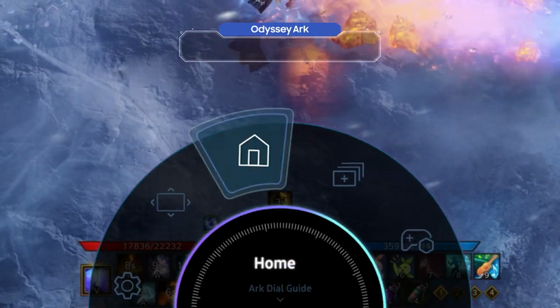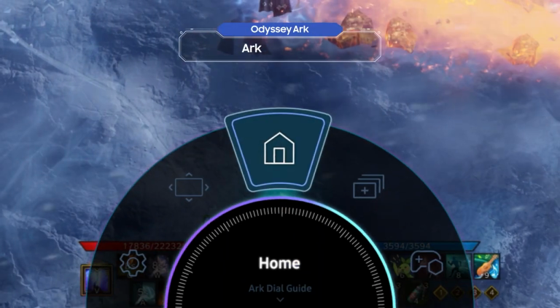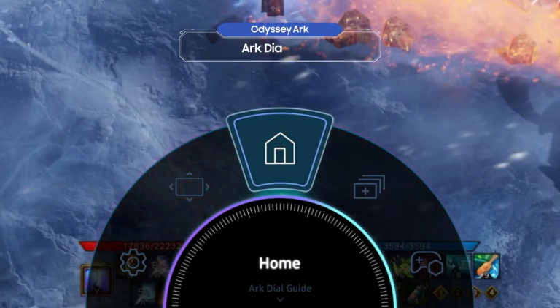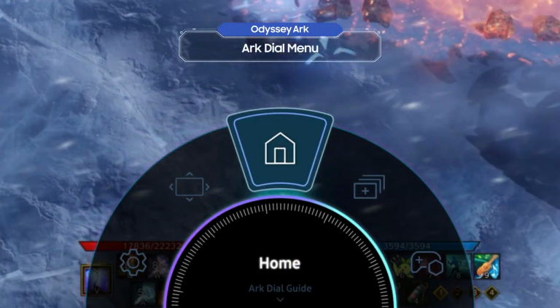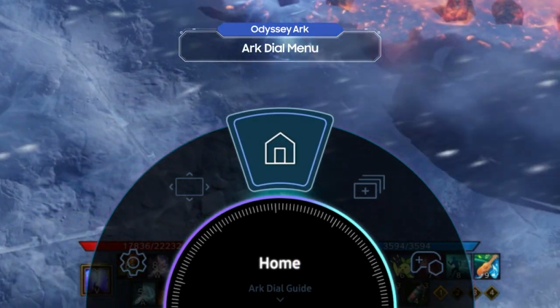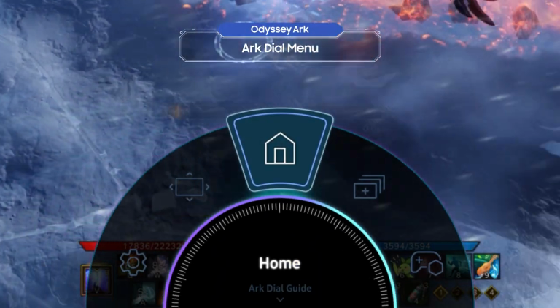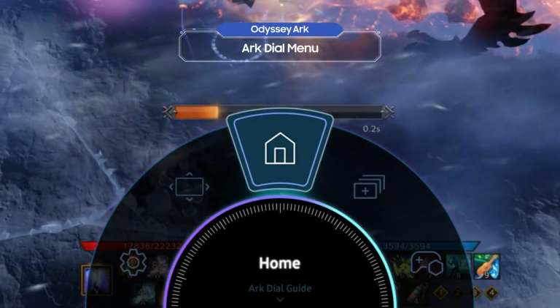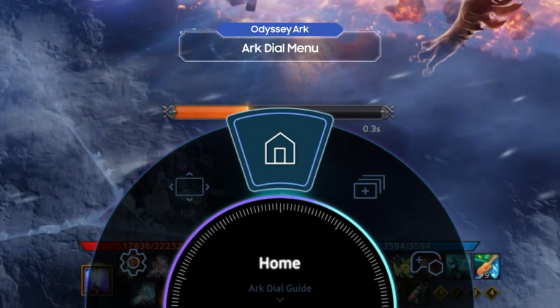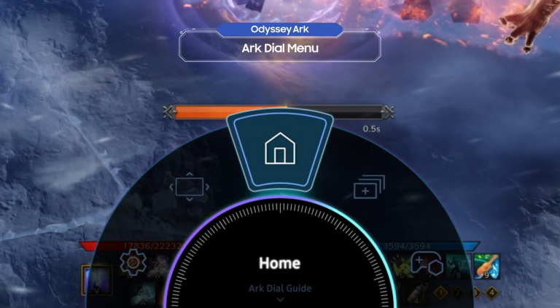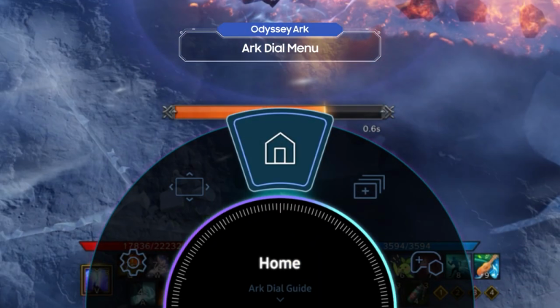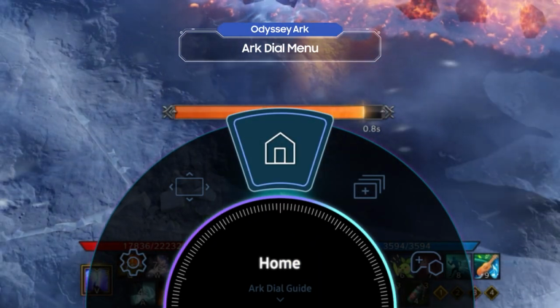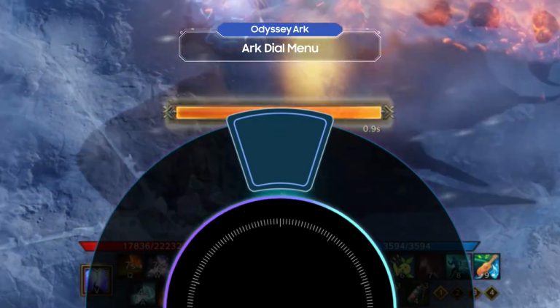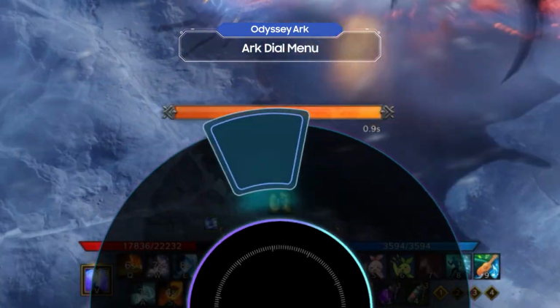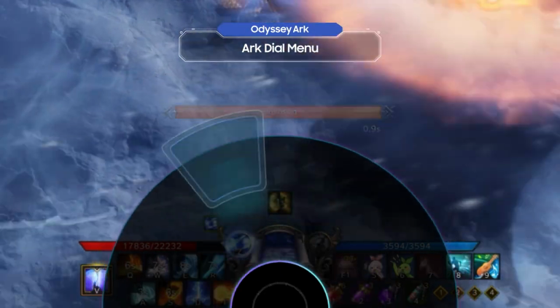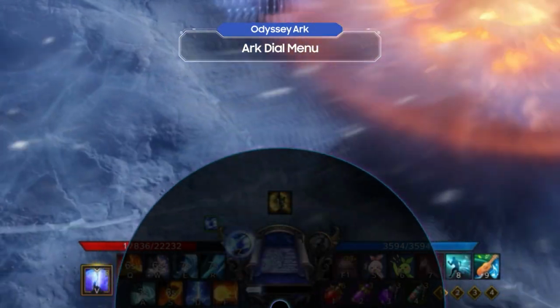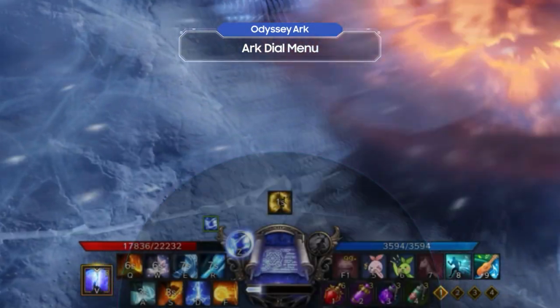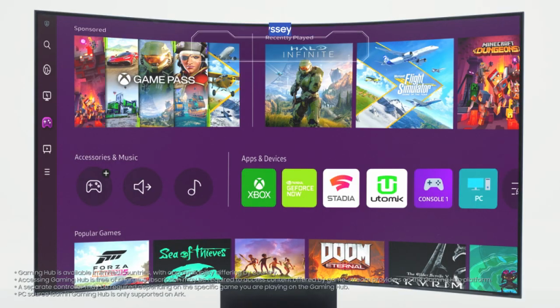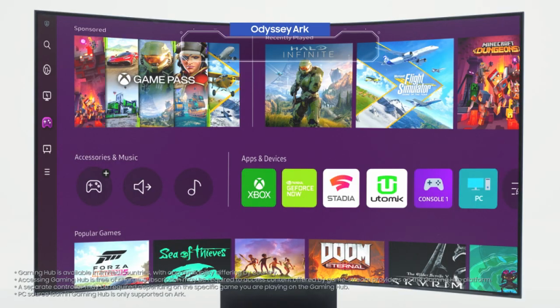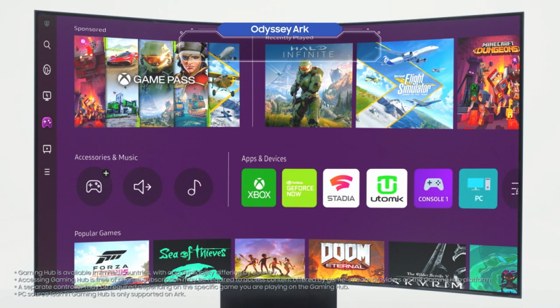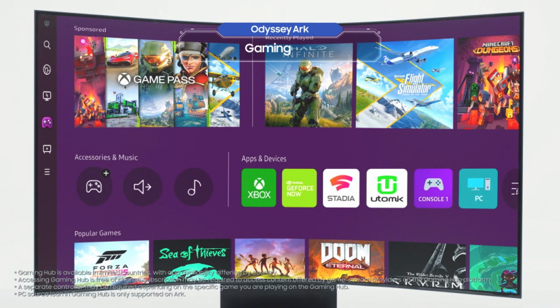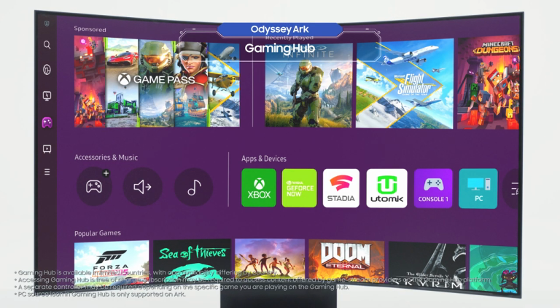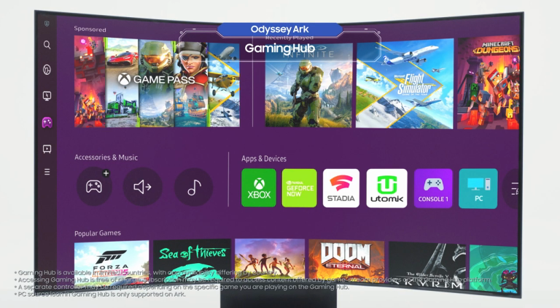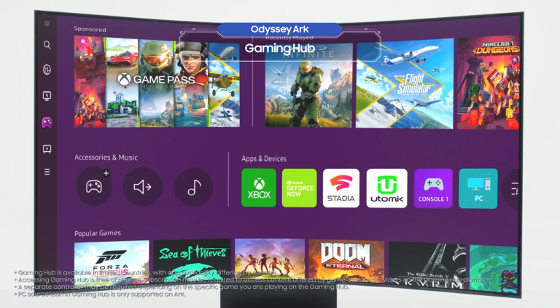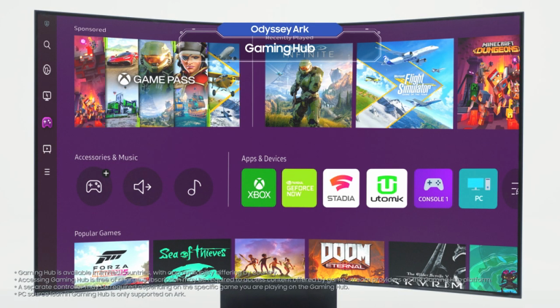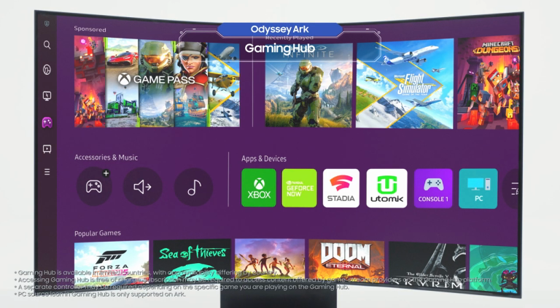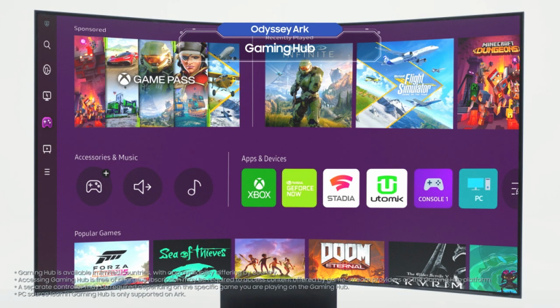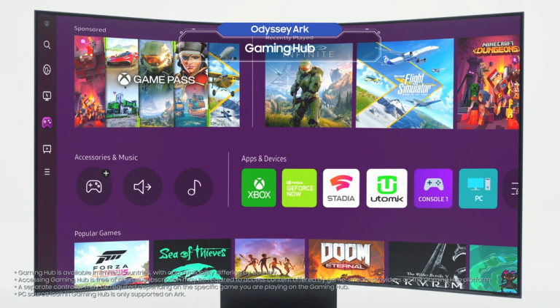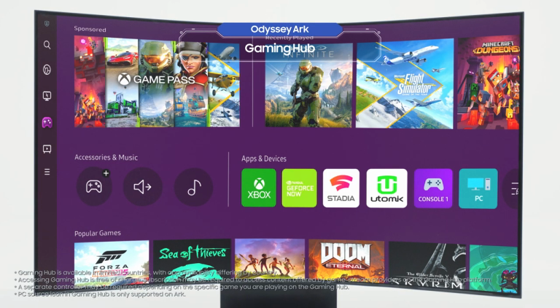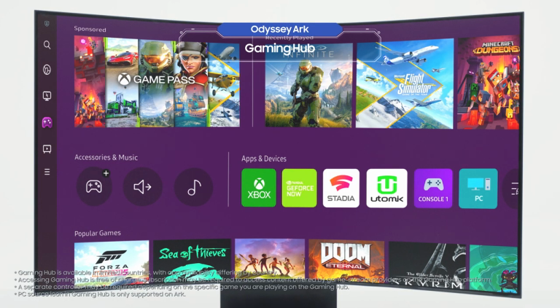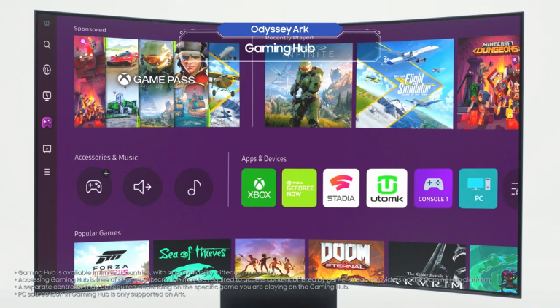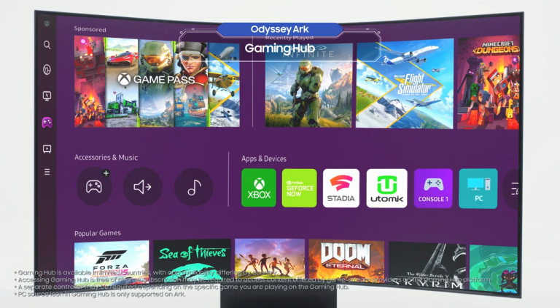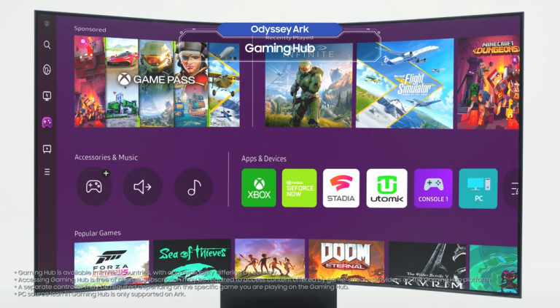Try selecting Home on the menu. That's the Odyssey Arc's home screen, the Gaming Hub.